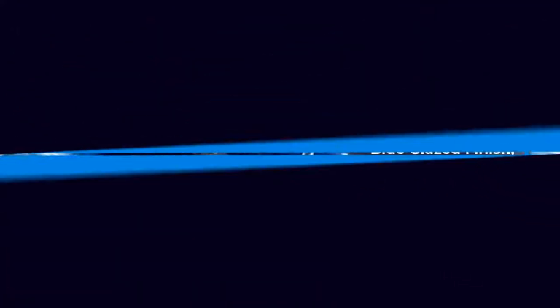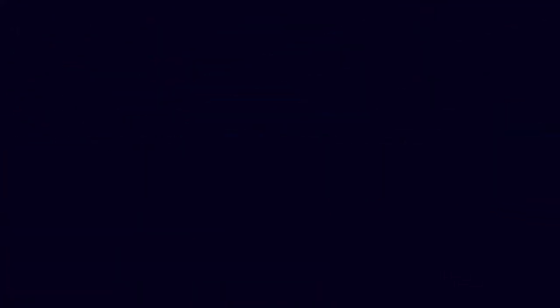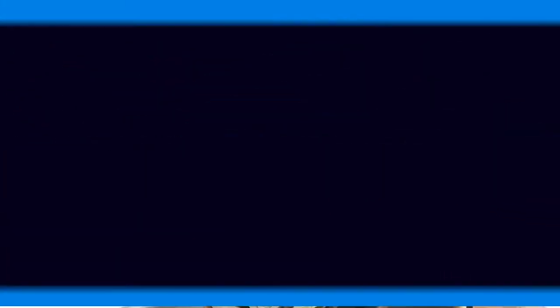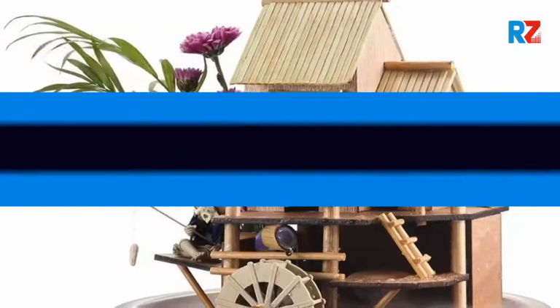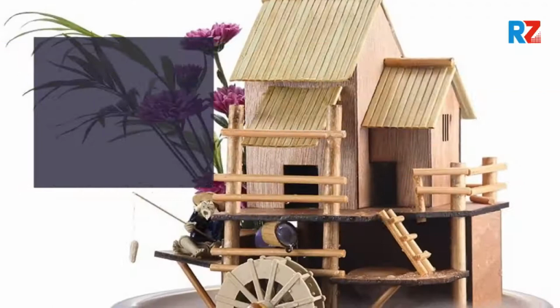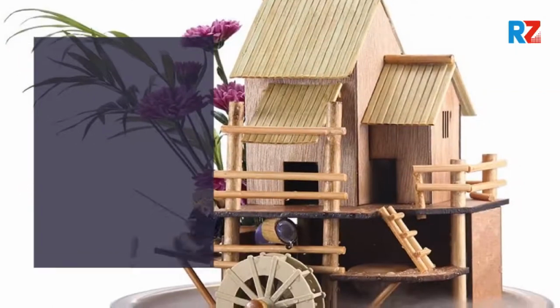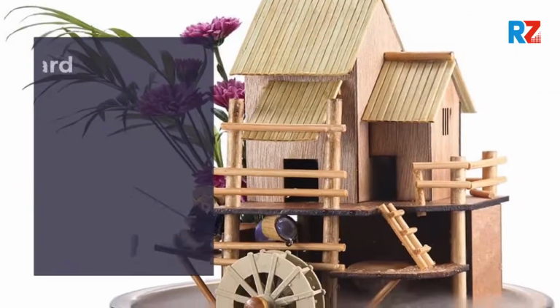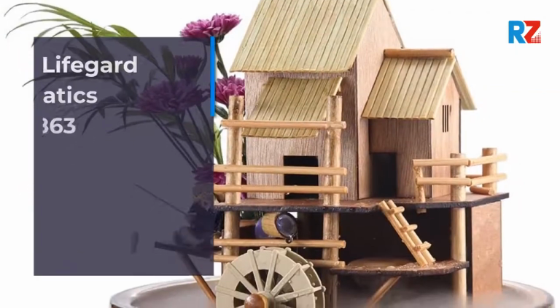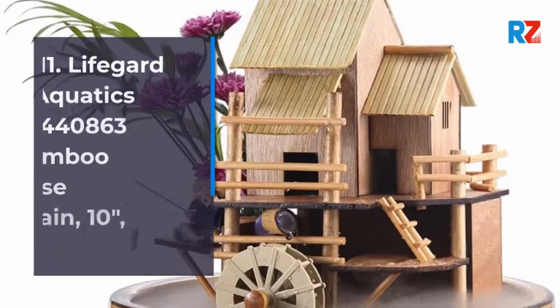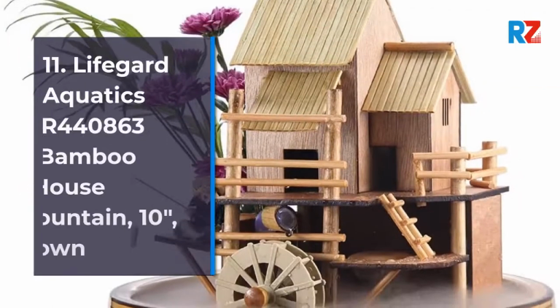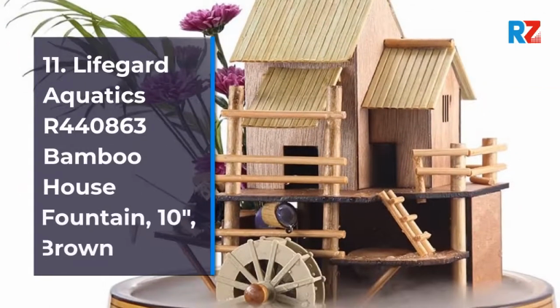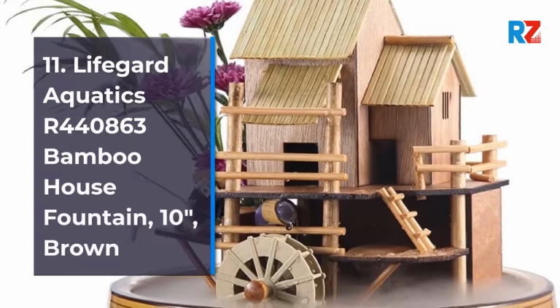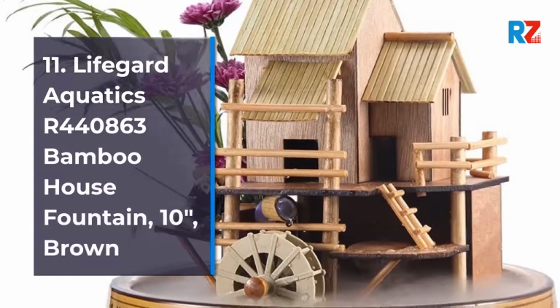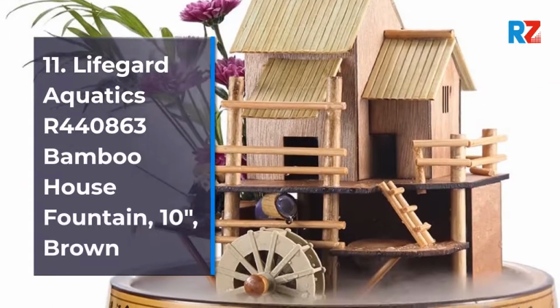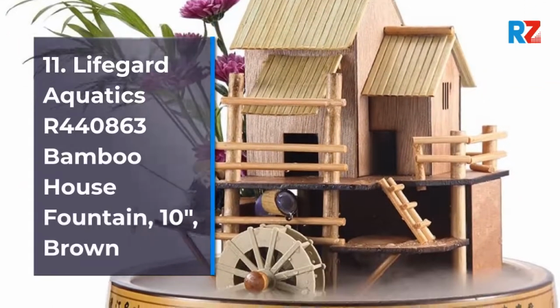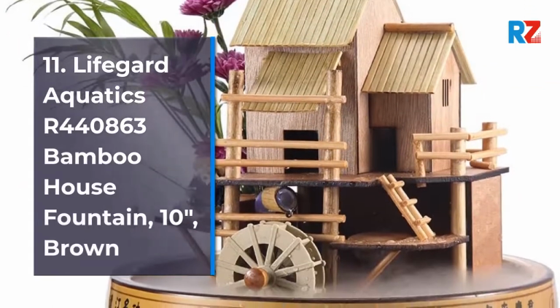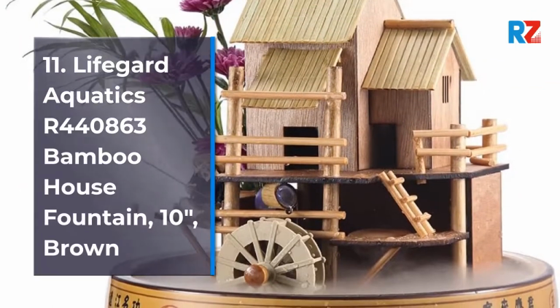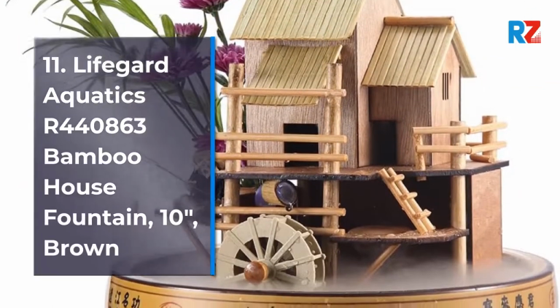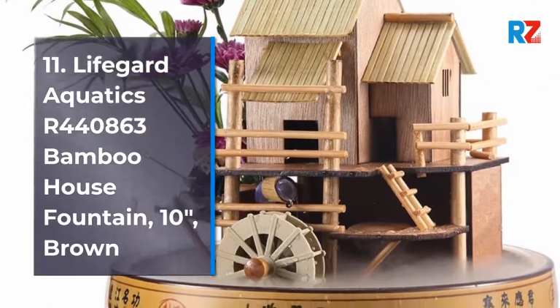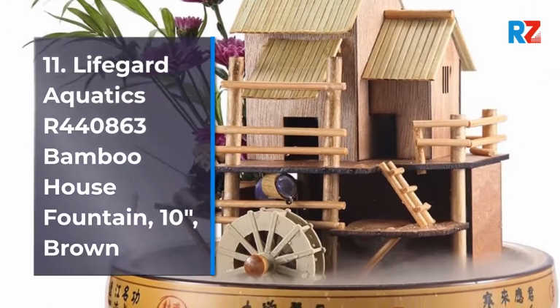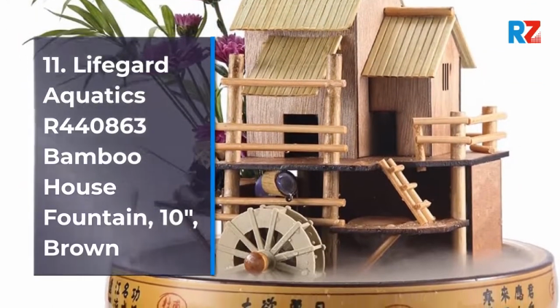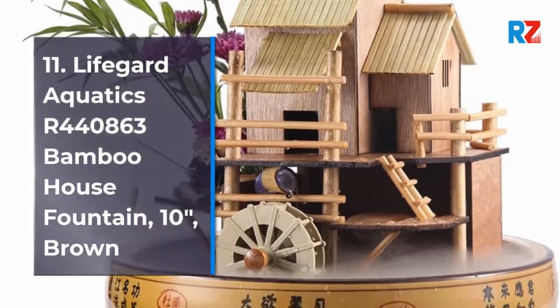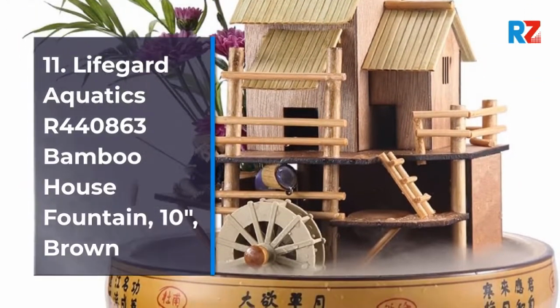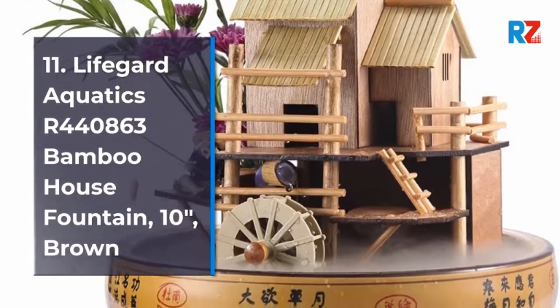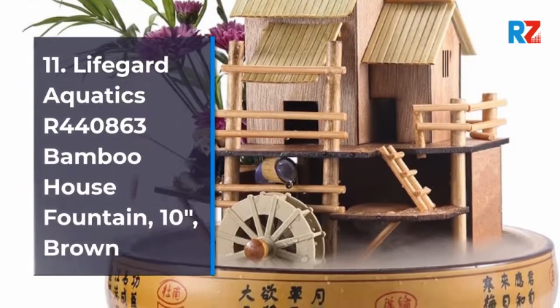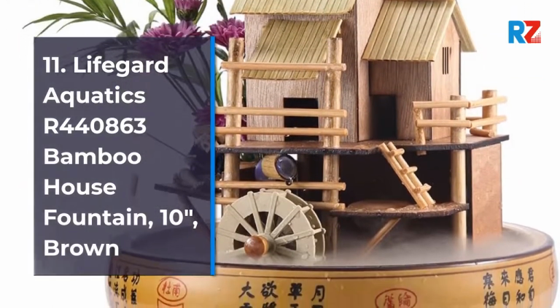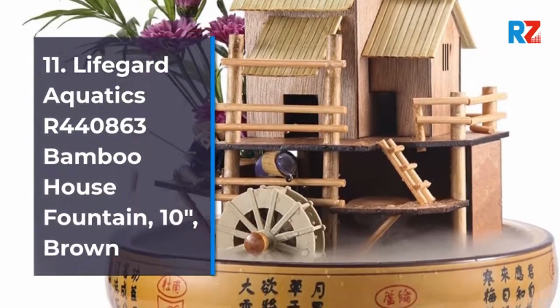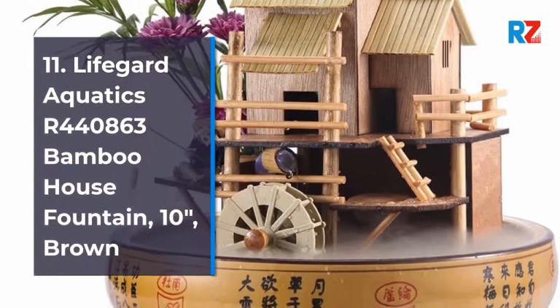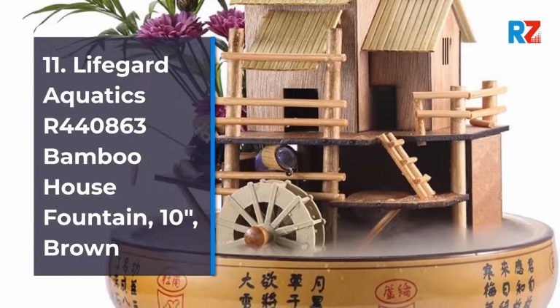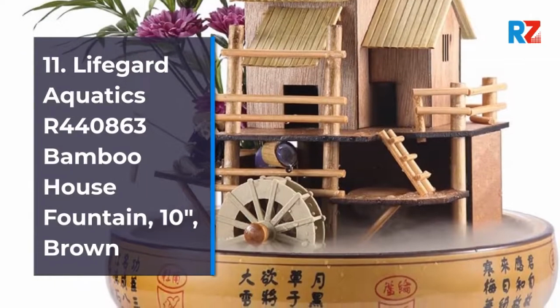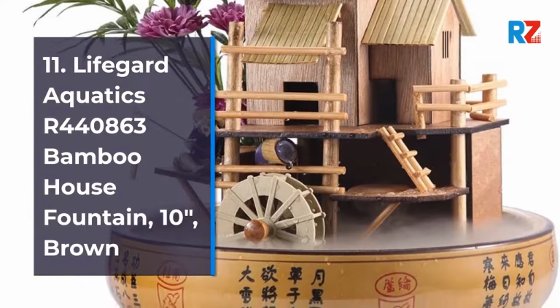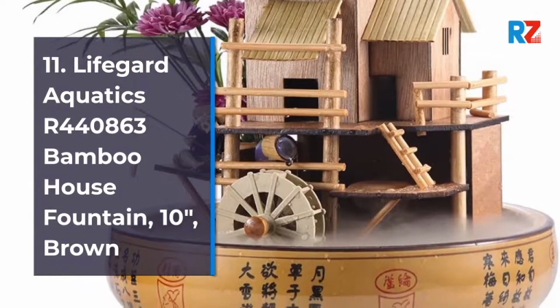11. Lifeguard Aquatics R440863 Bamboo Fountain, 10-Inches, Brown.